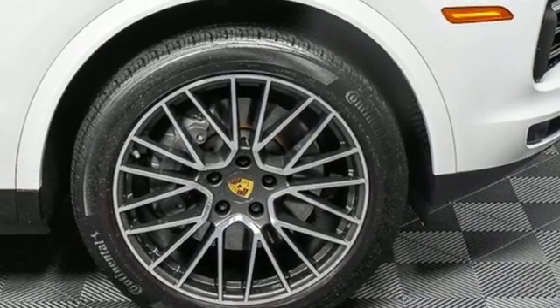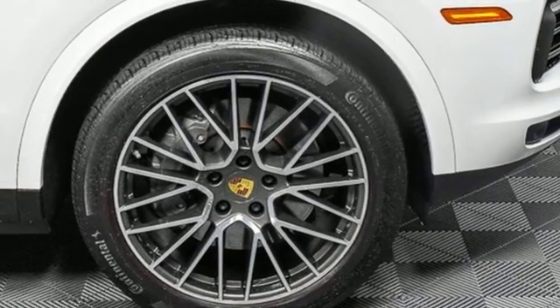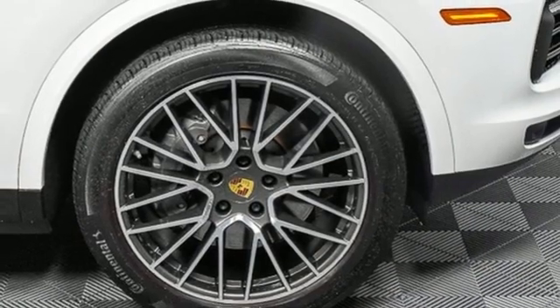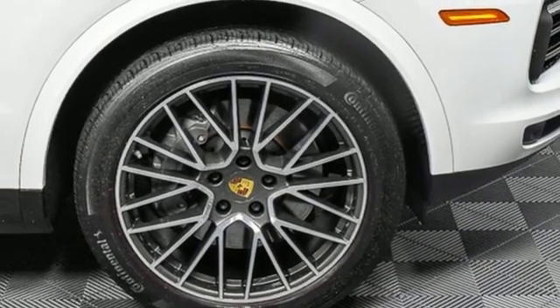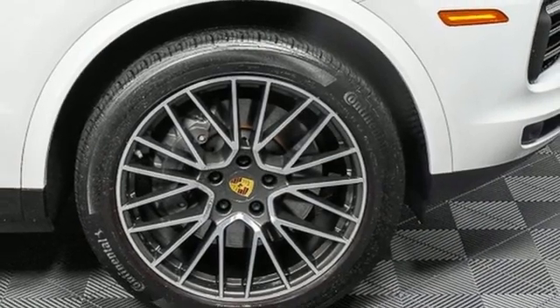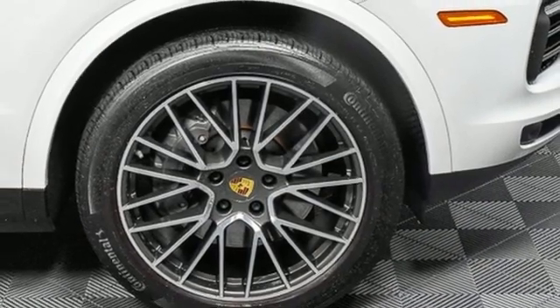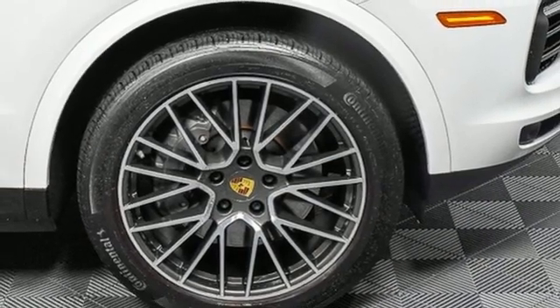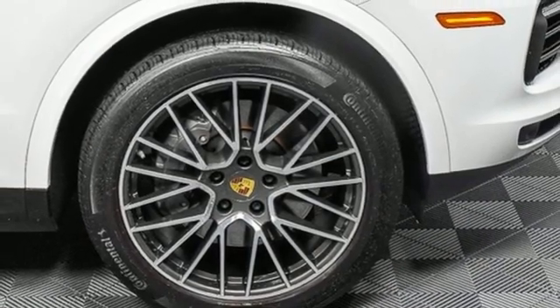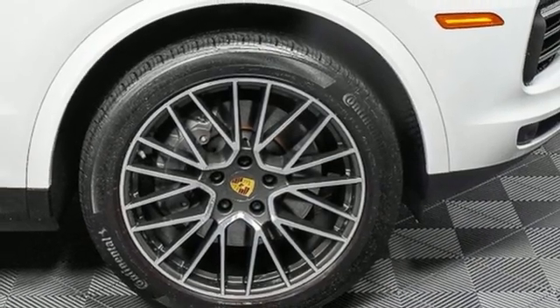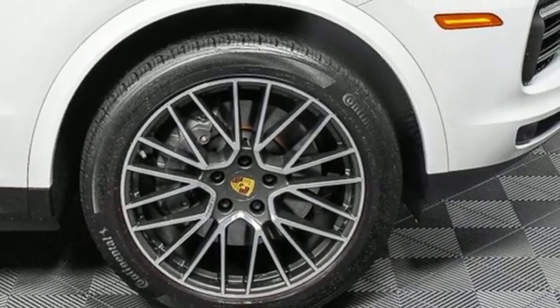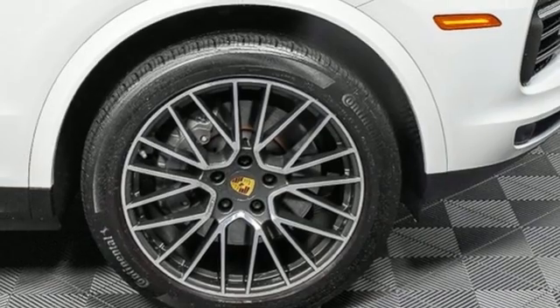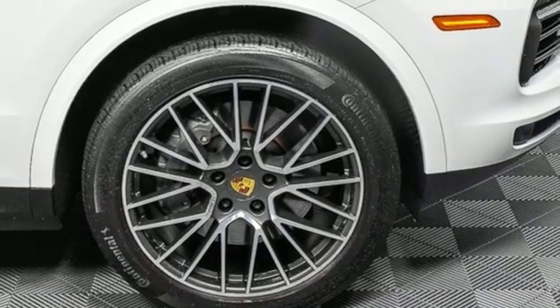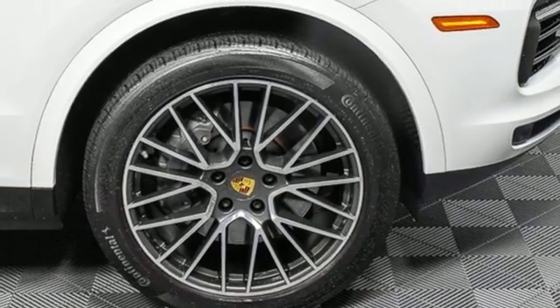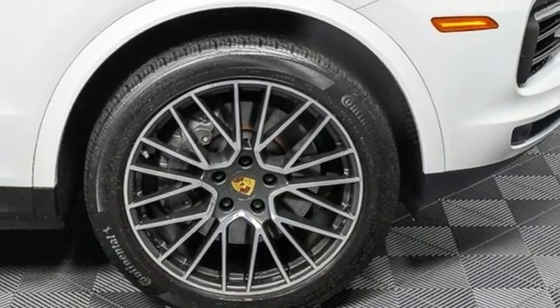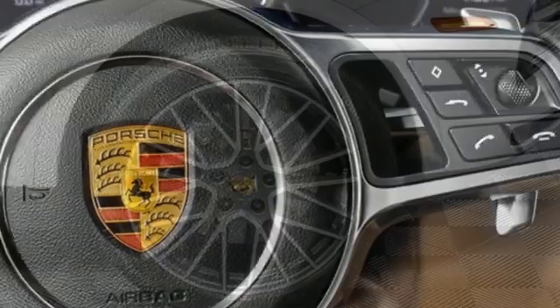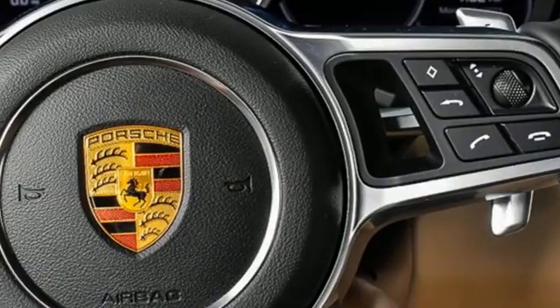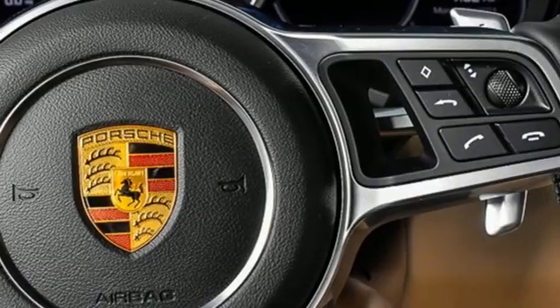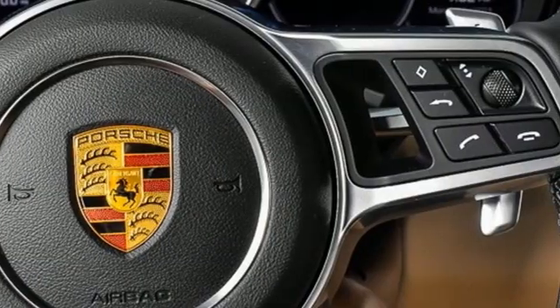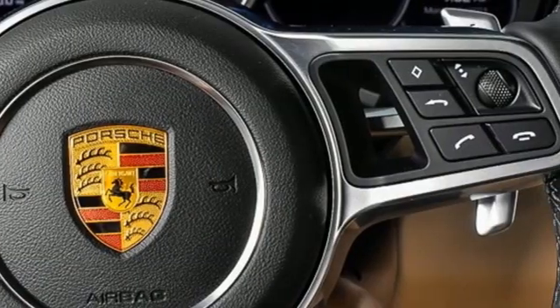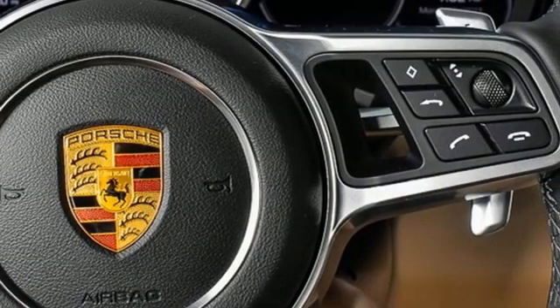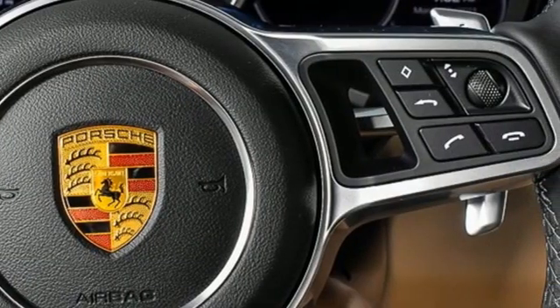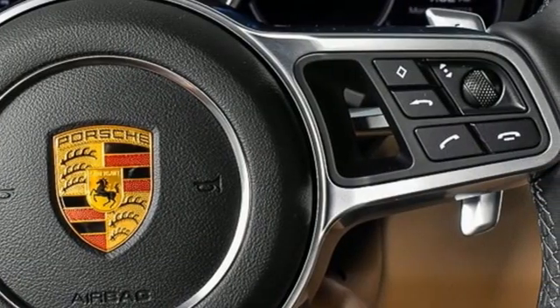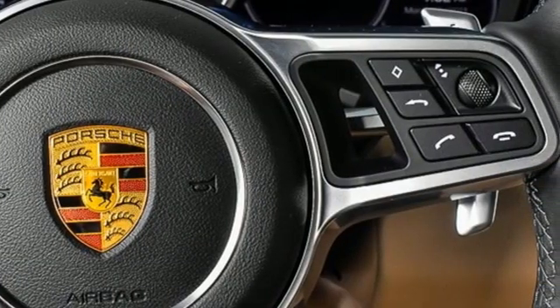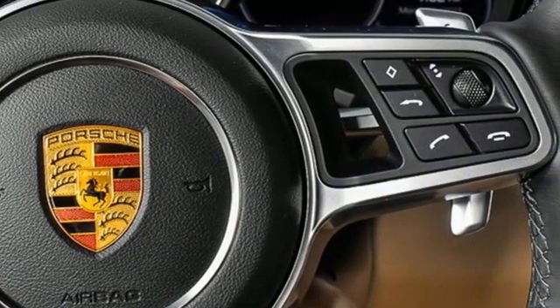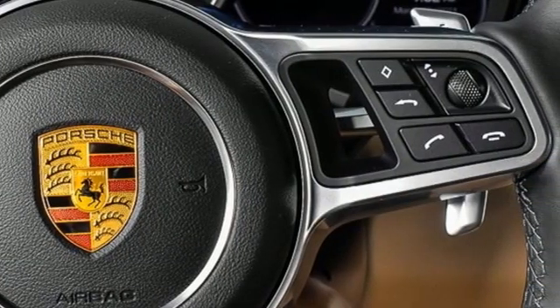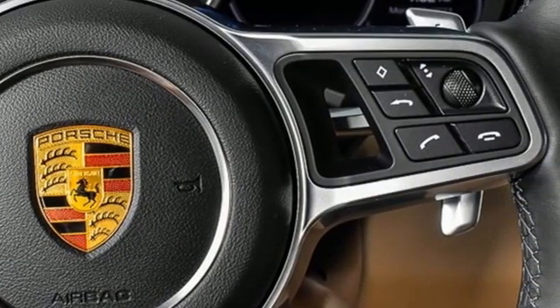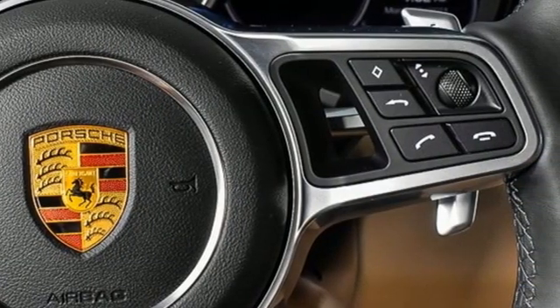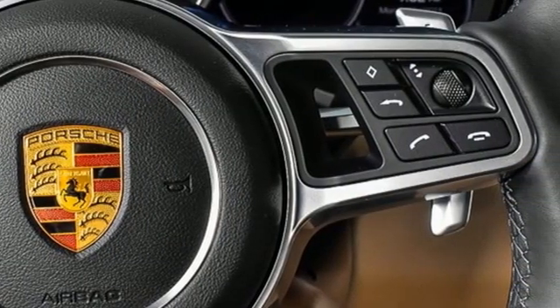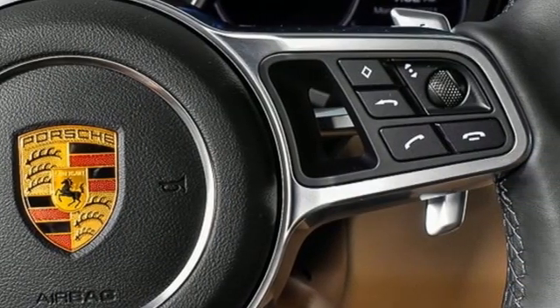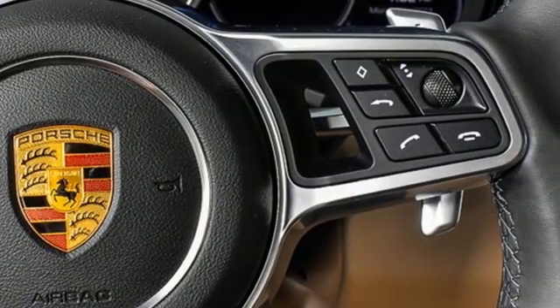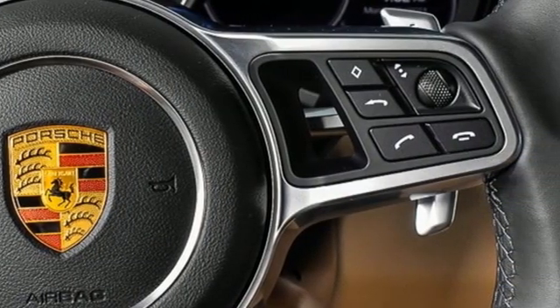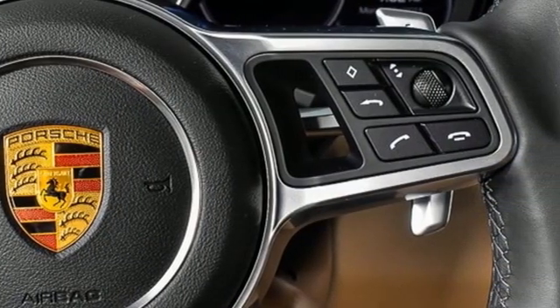Leather bucket seats, configurable instrument gauges, and integrated navigation system with voice activation.